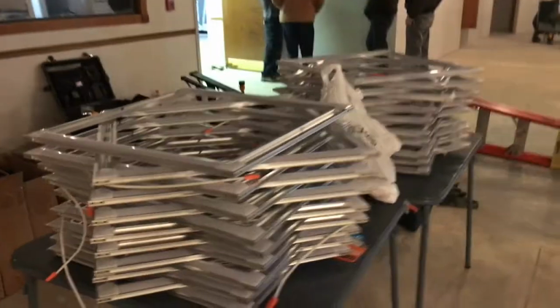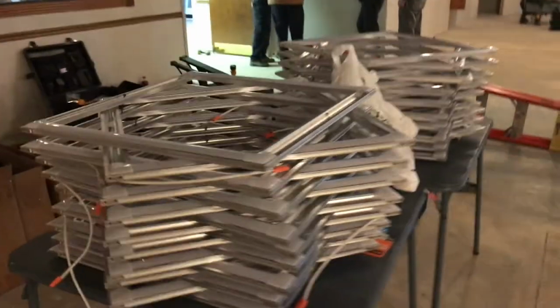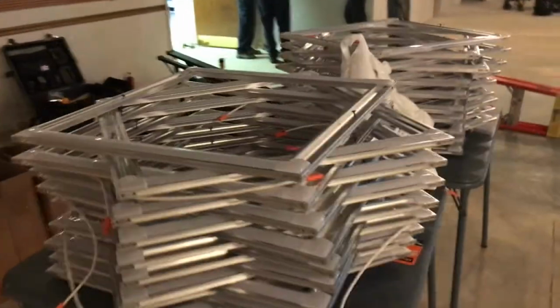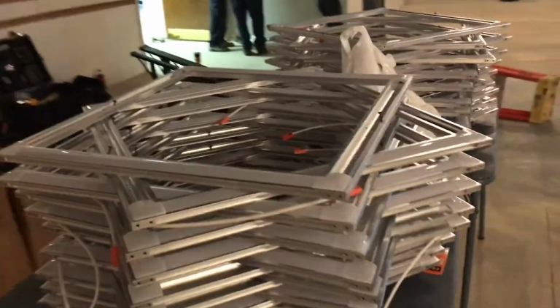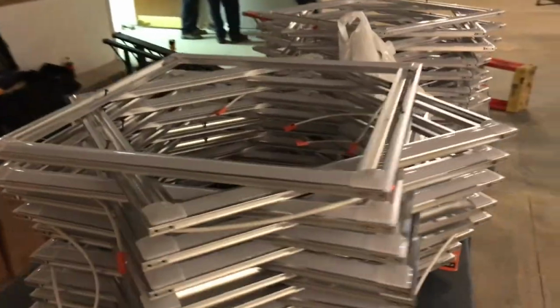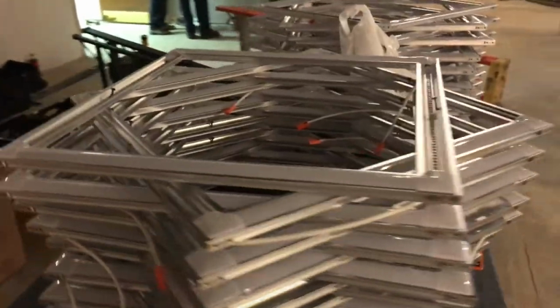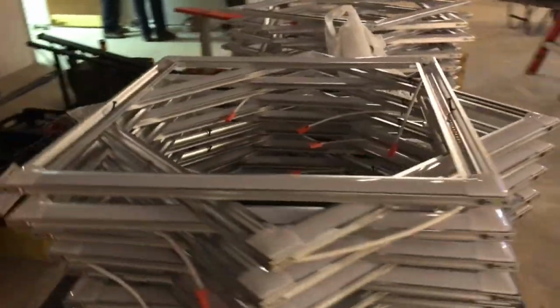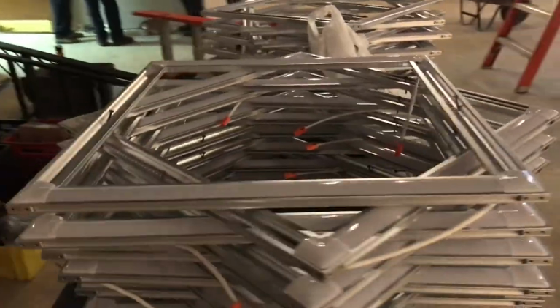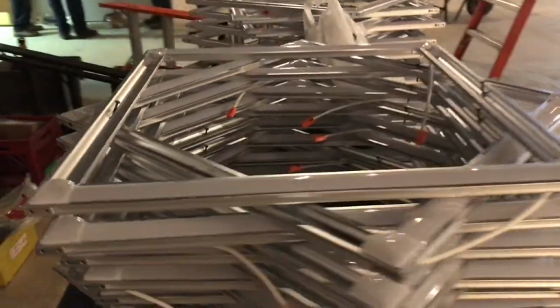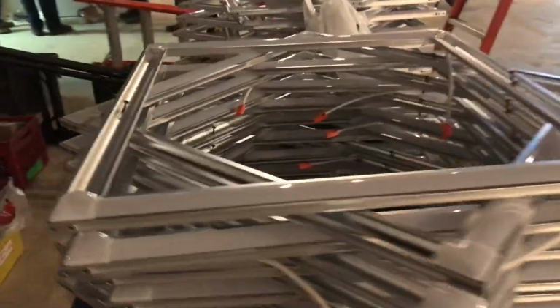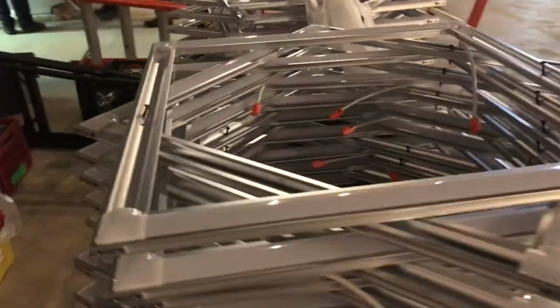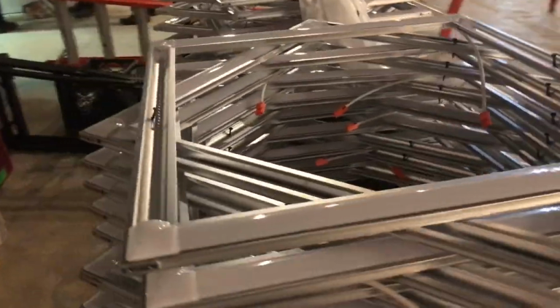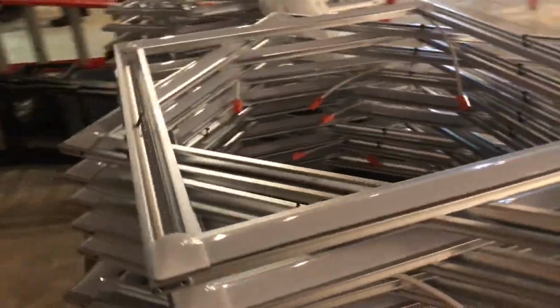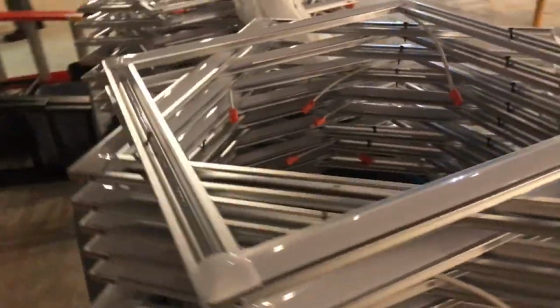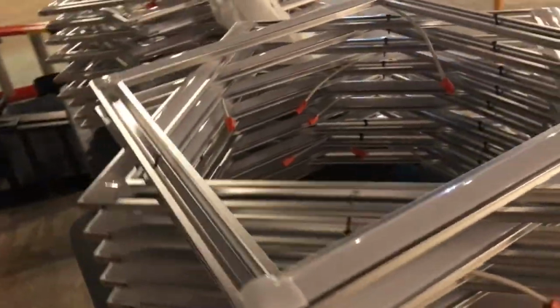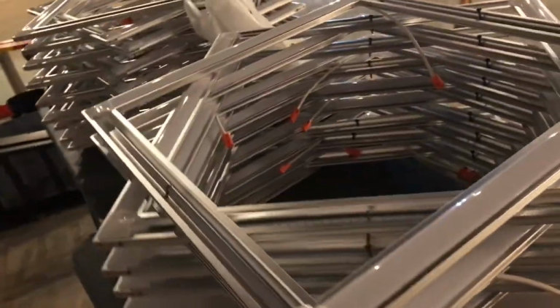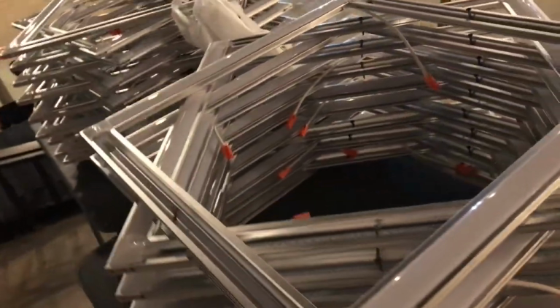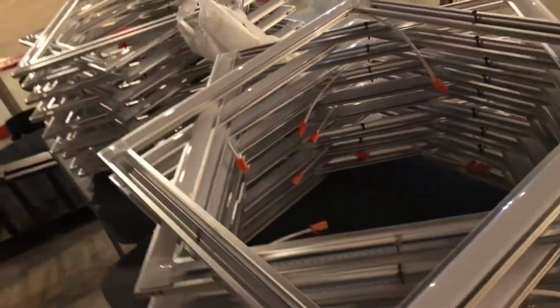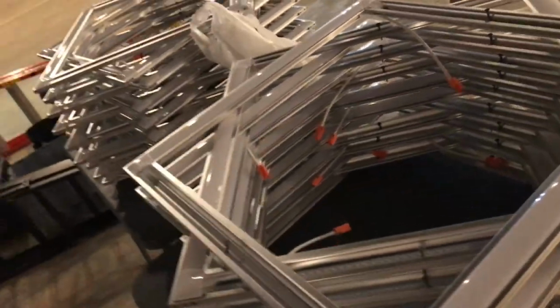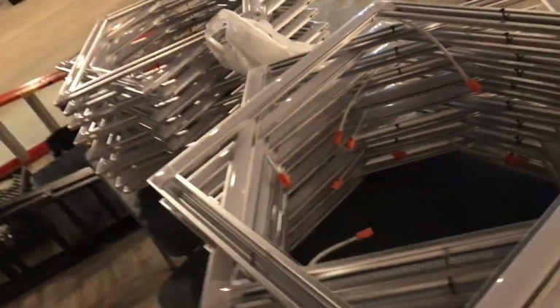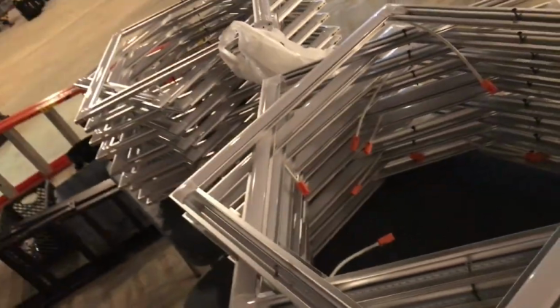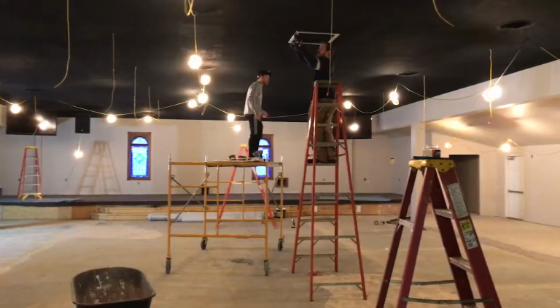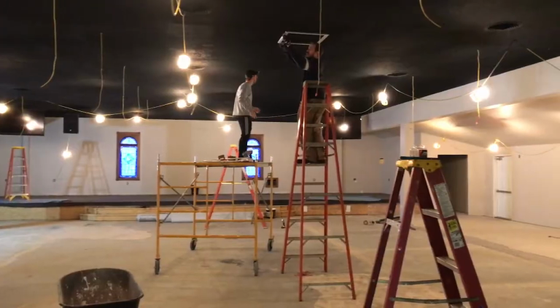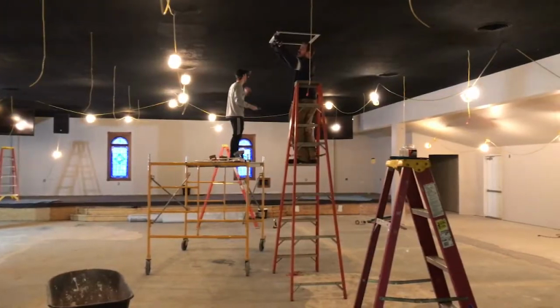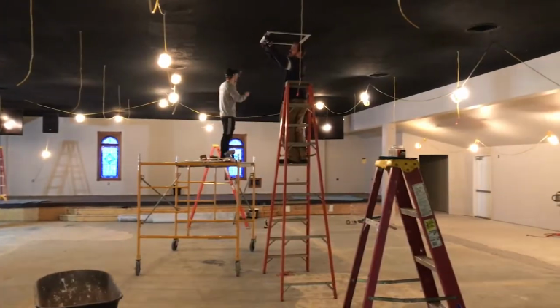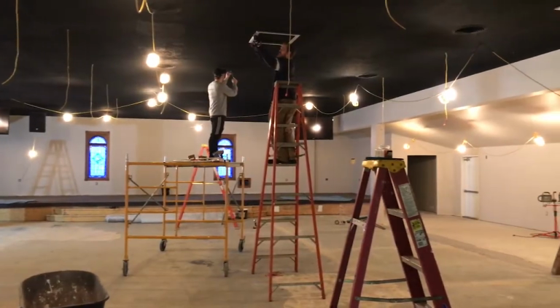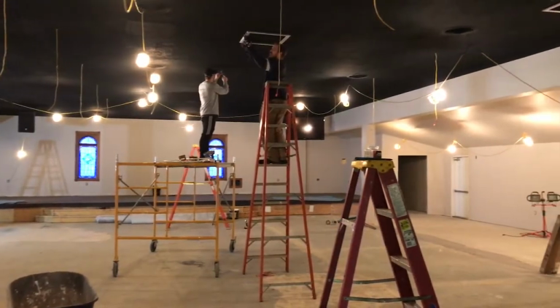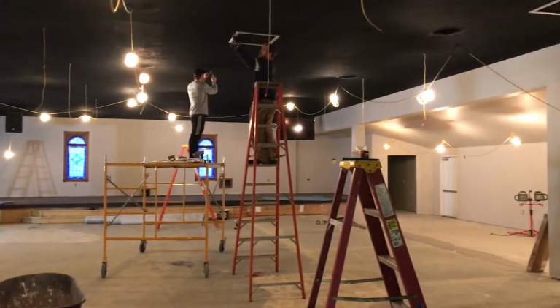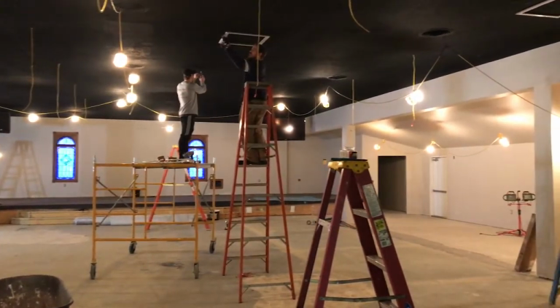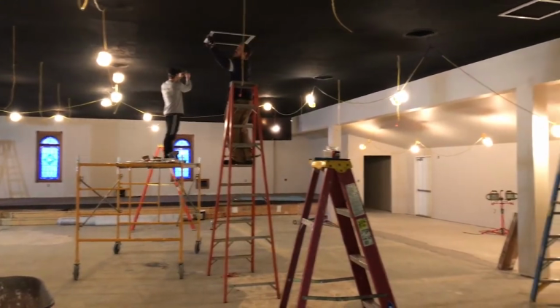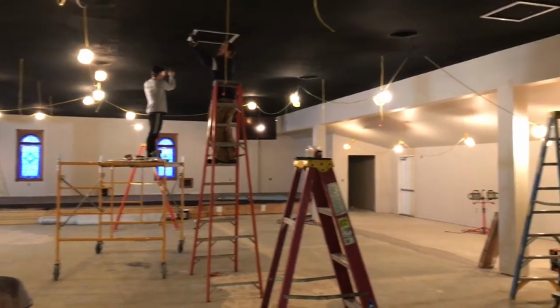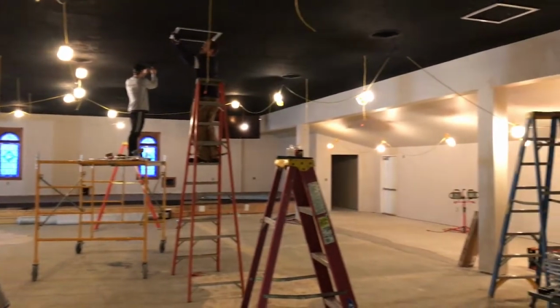This is just one of our many different fixtures that we can offer. This is a custom install and a custom-built light.